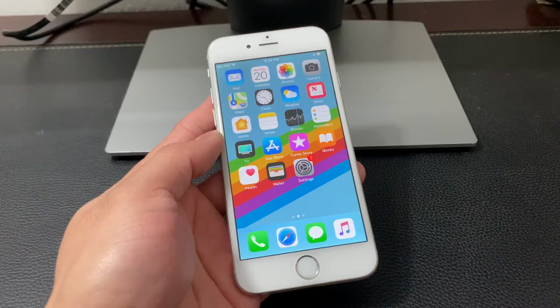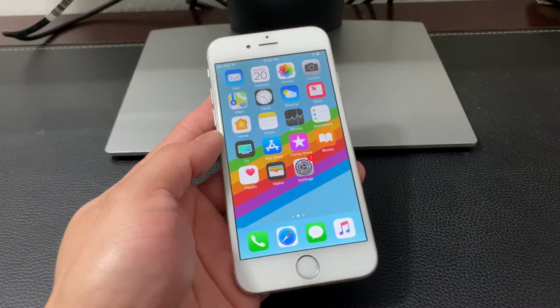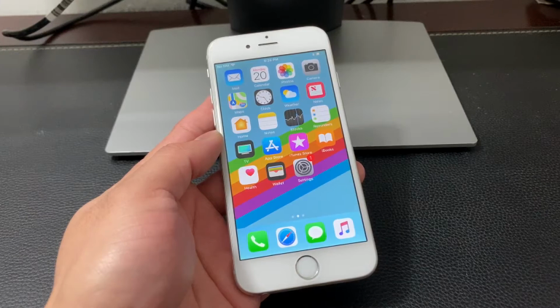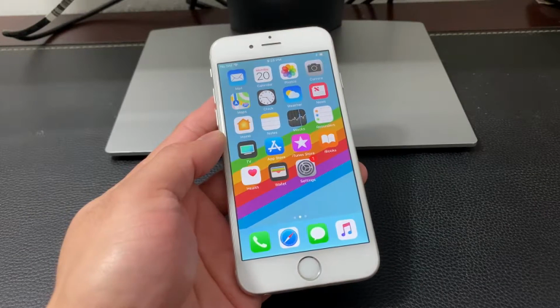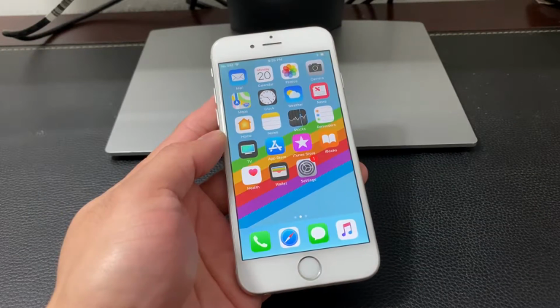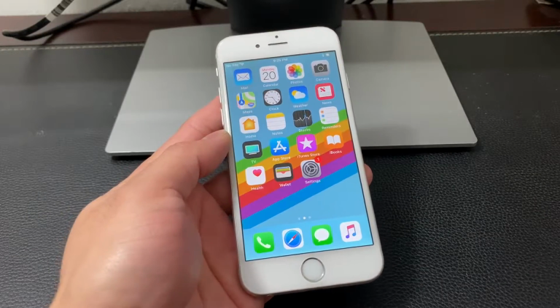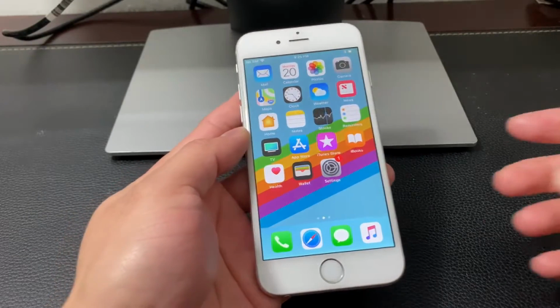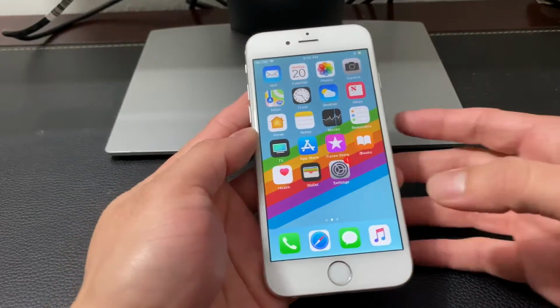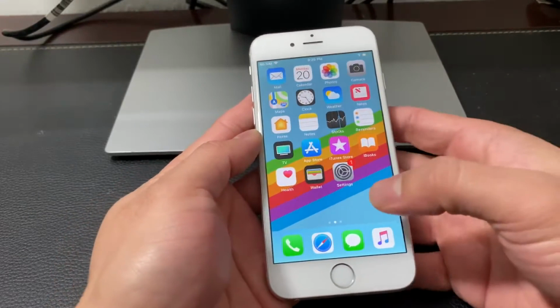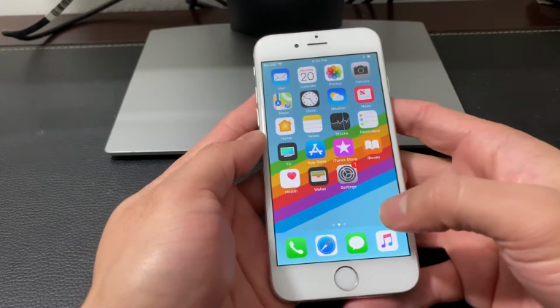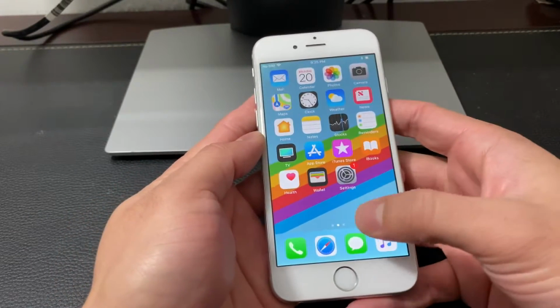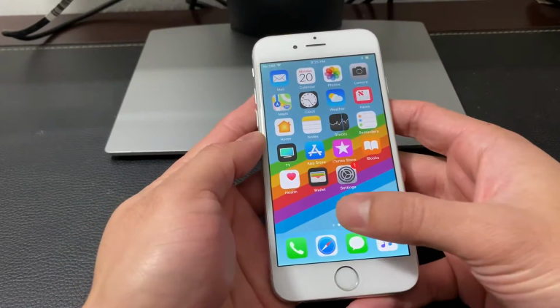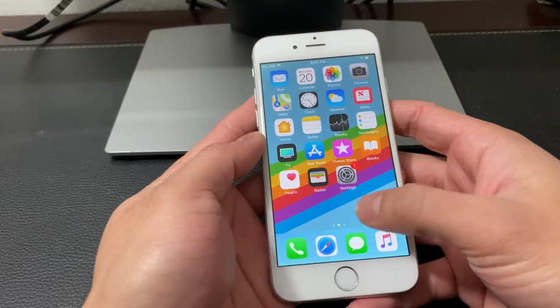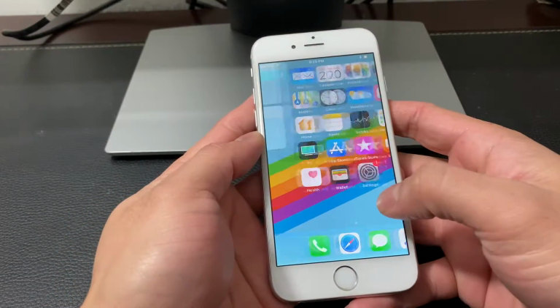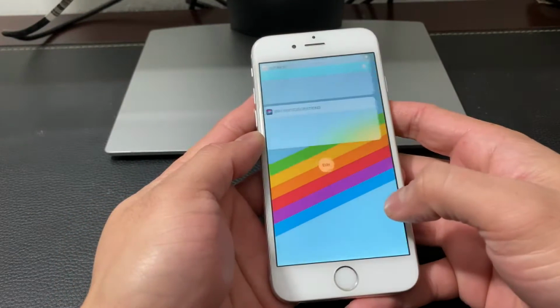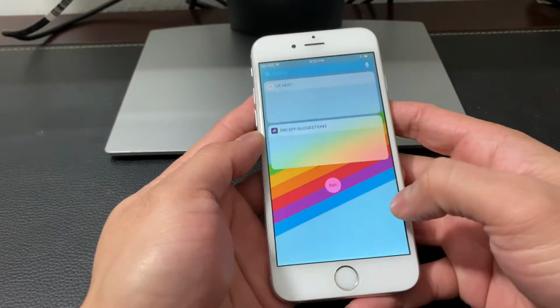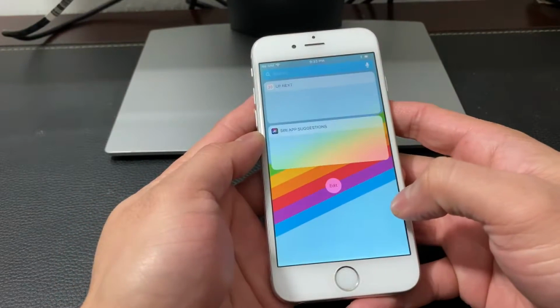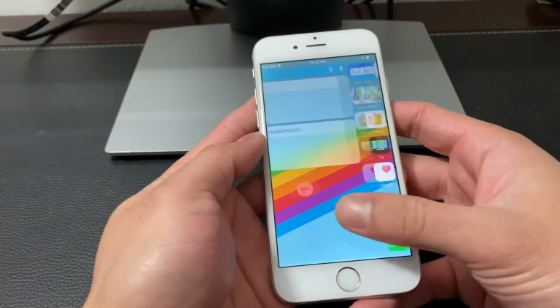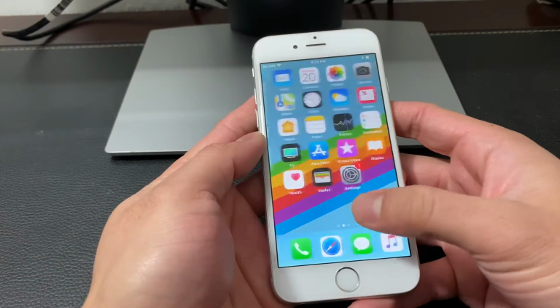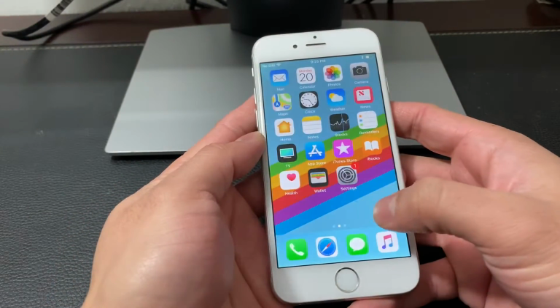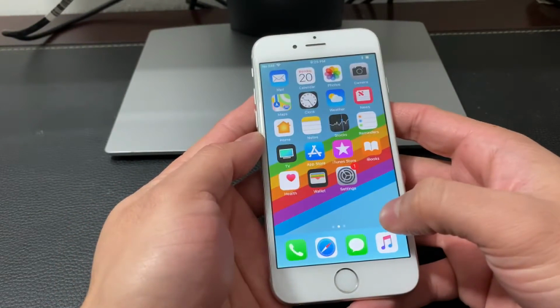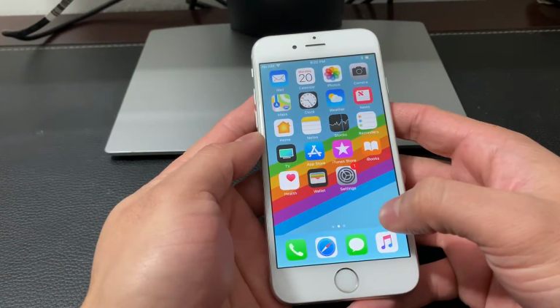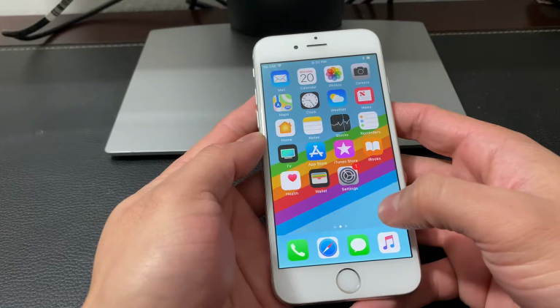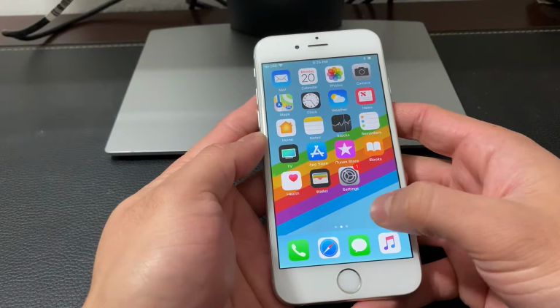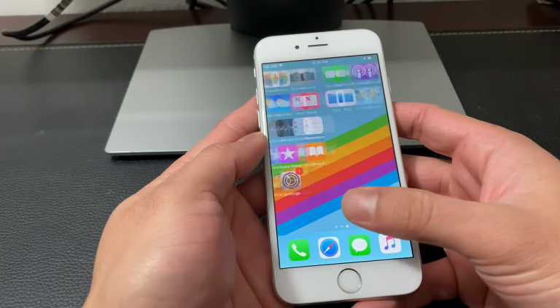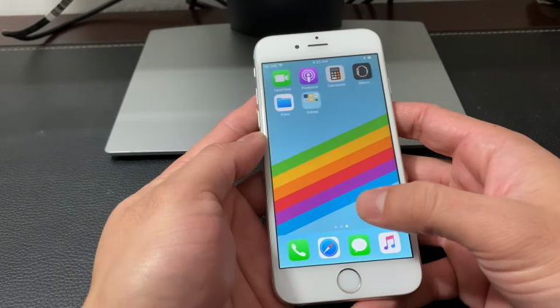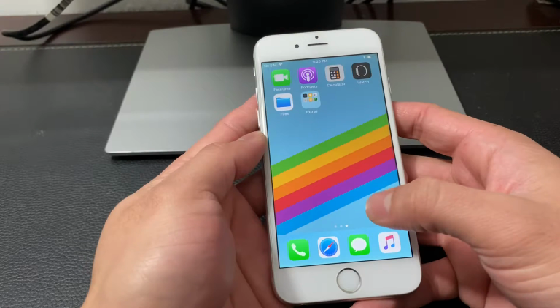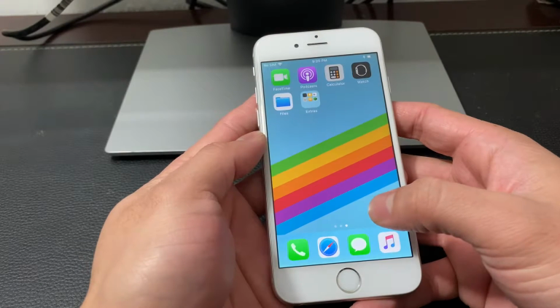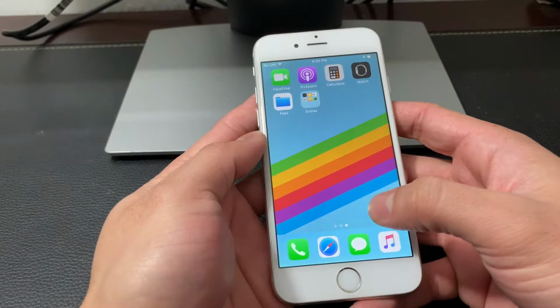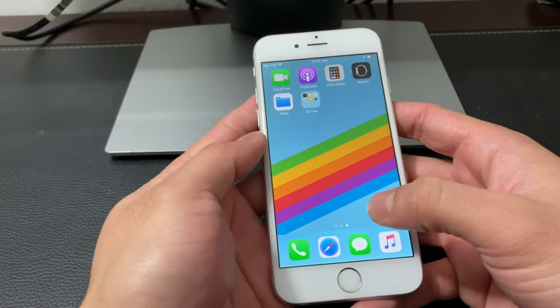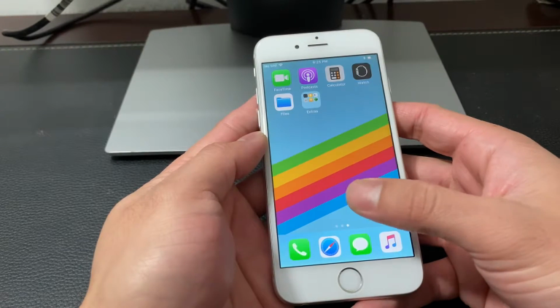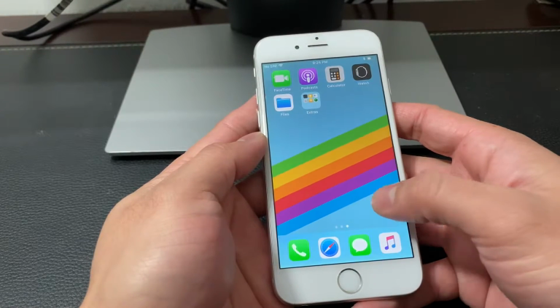Hey guys, TechnoMintra here today to show you guys how to do a soft reset or a forced restart of your iPhone.